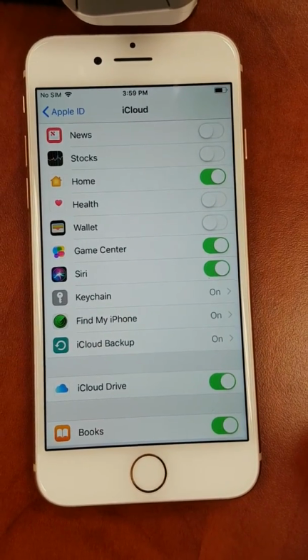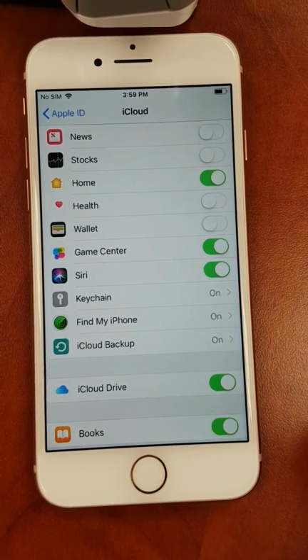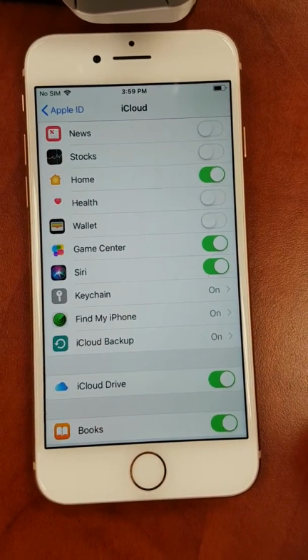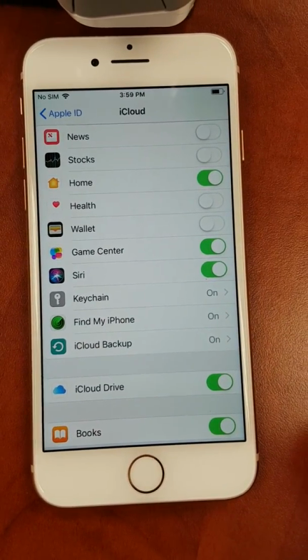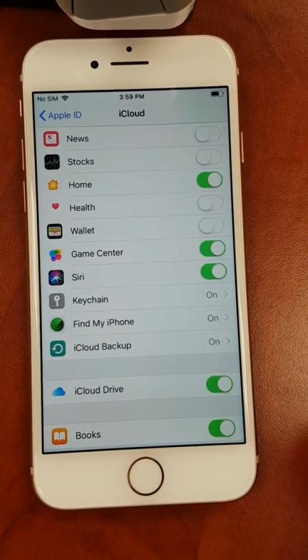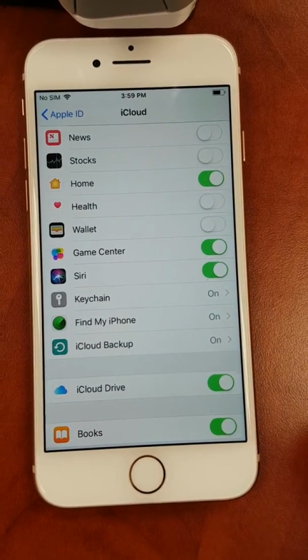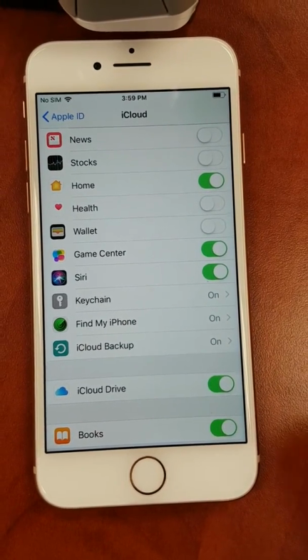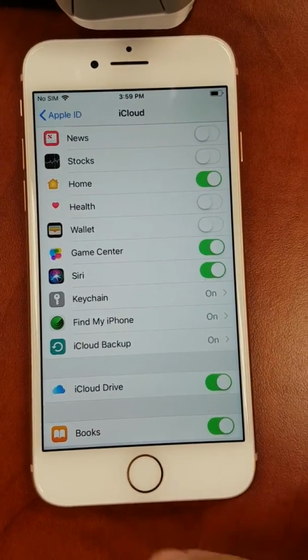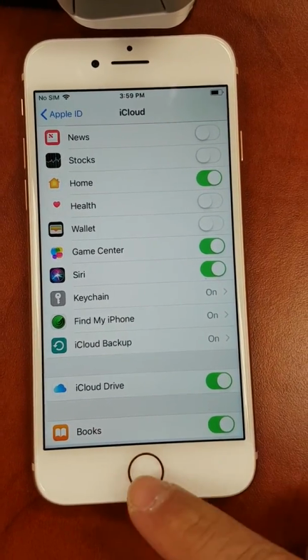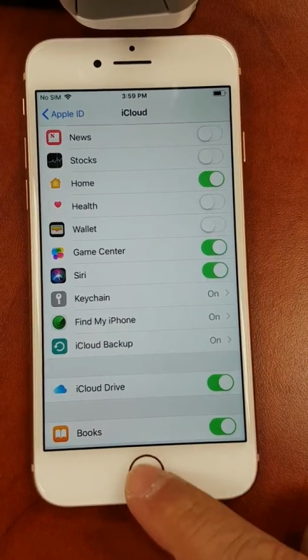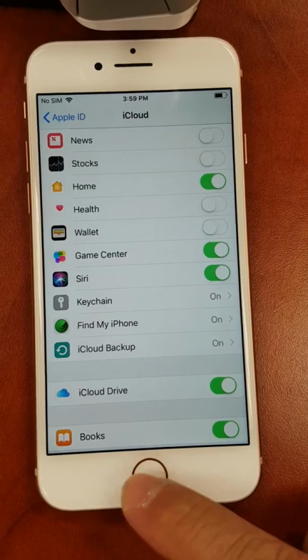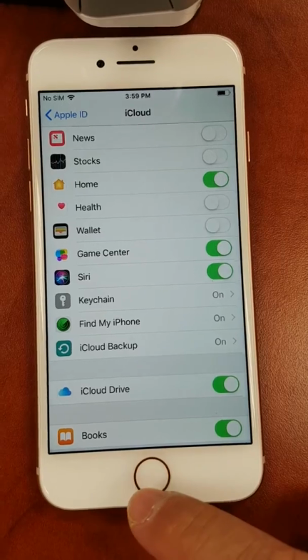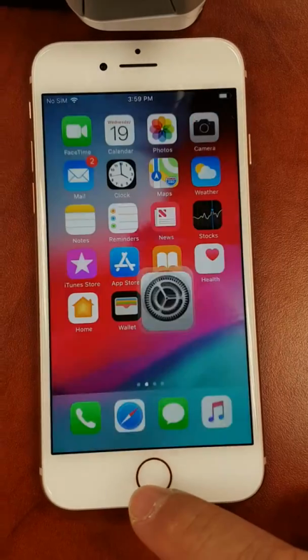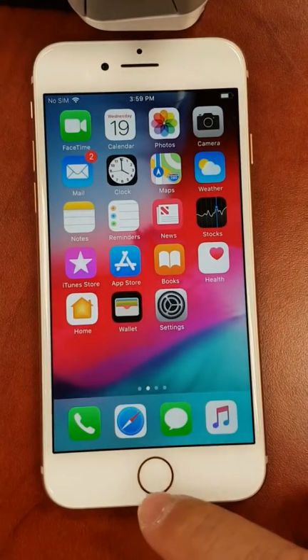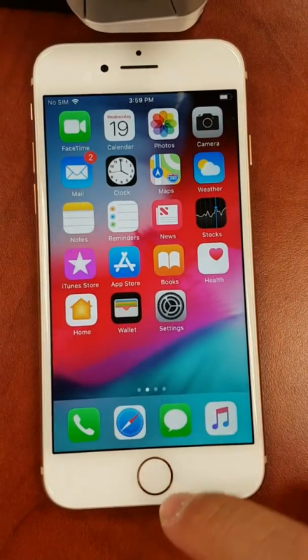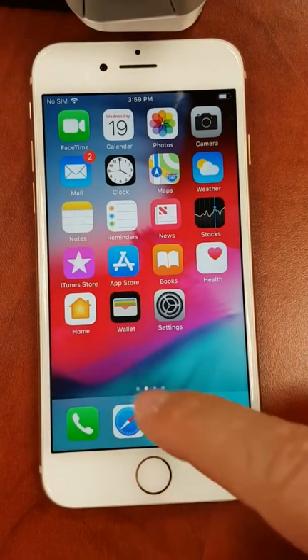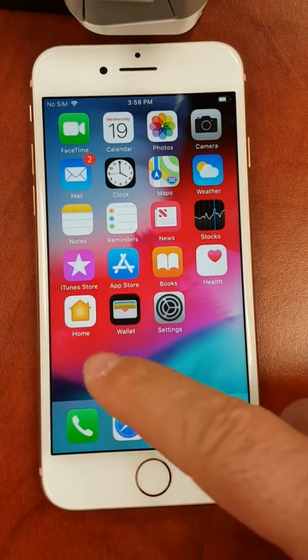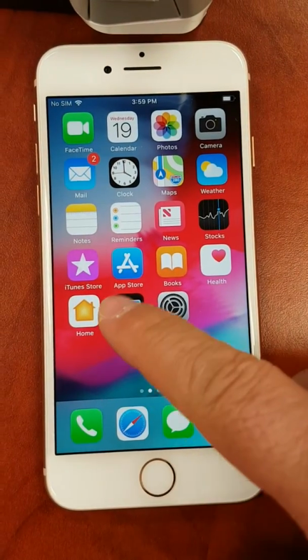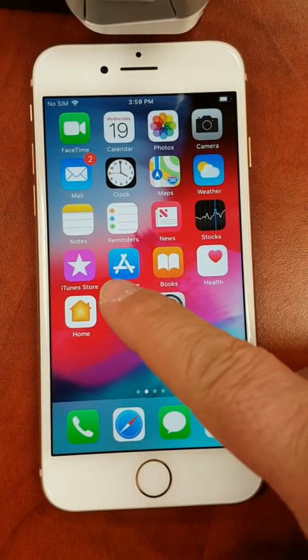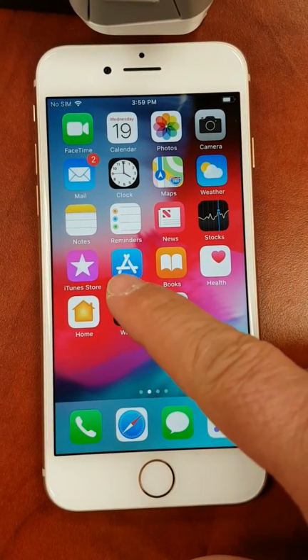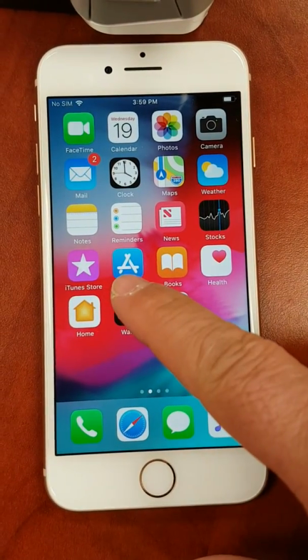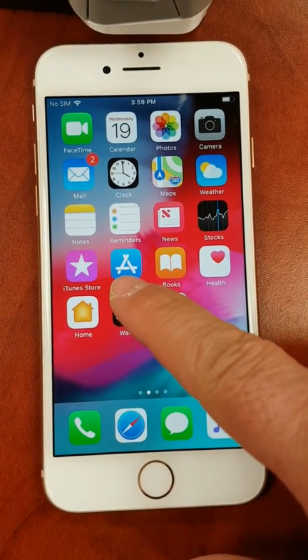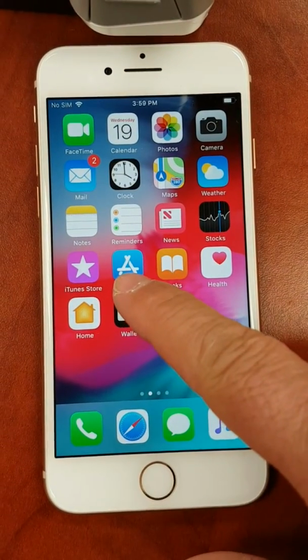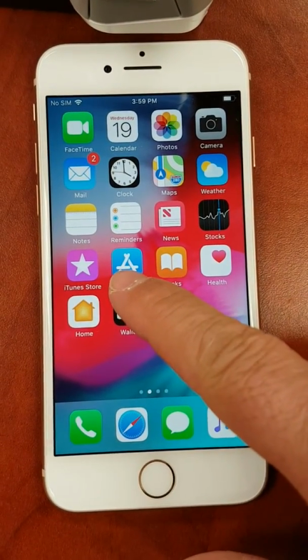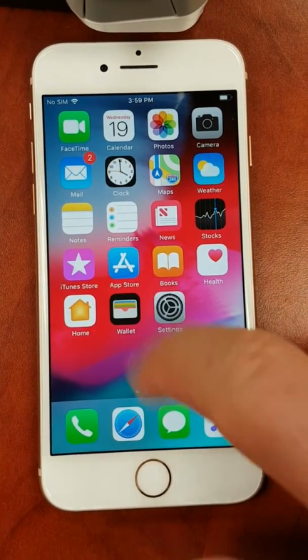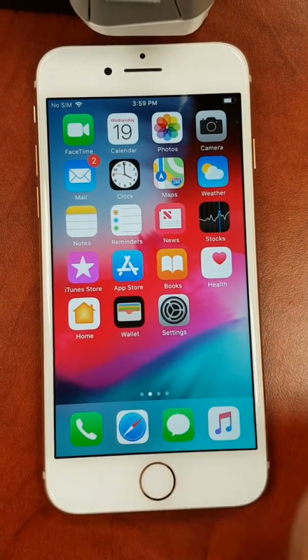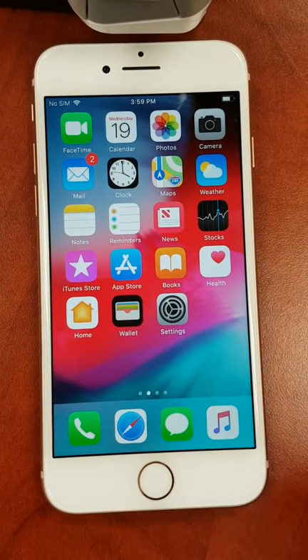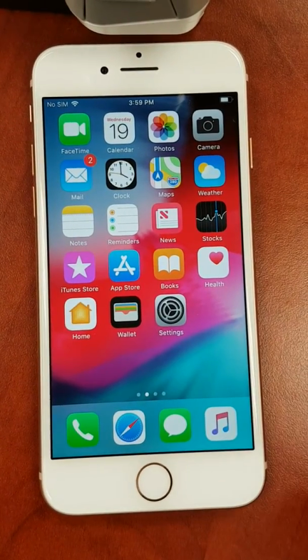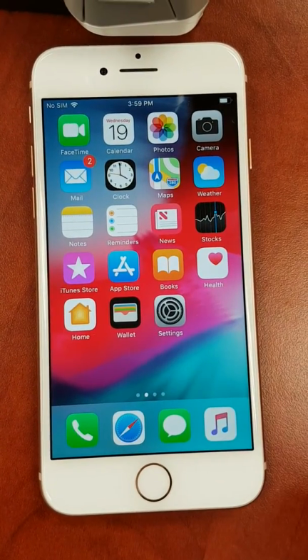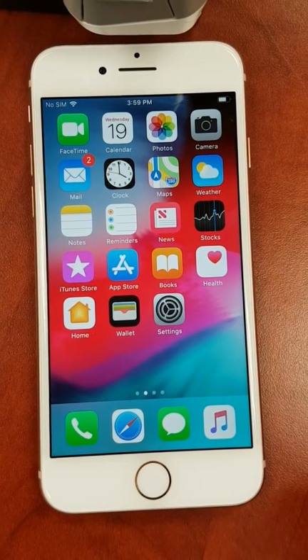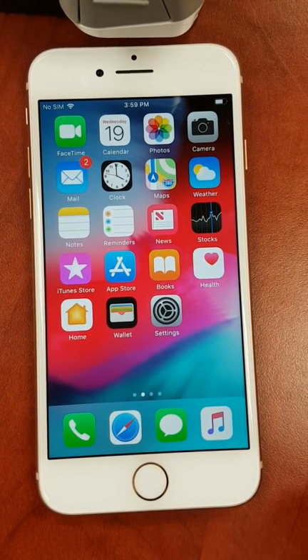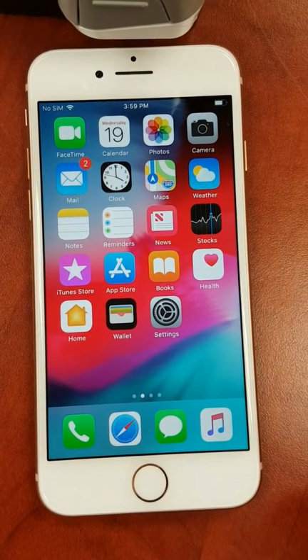Secondly, download the iHome Control app from the App Store. Once downloaded, create an account.